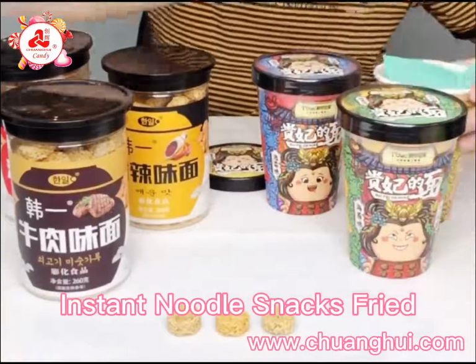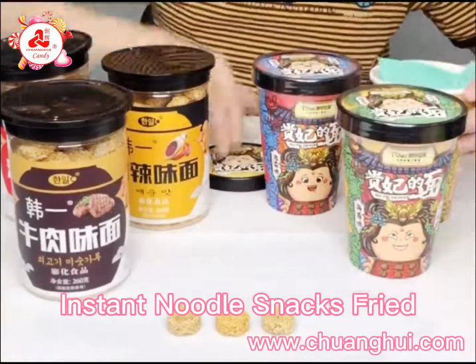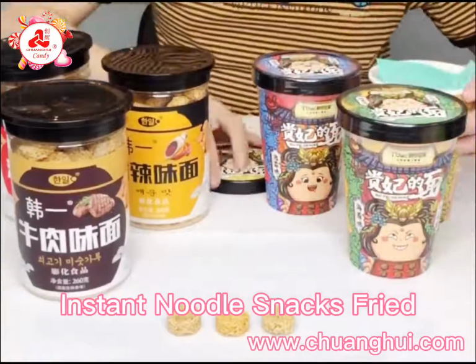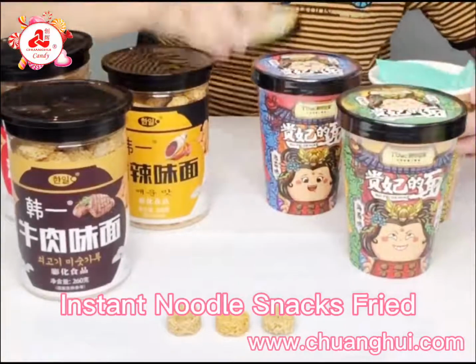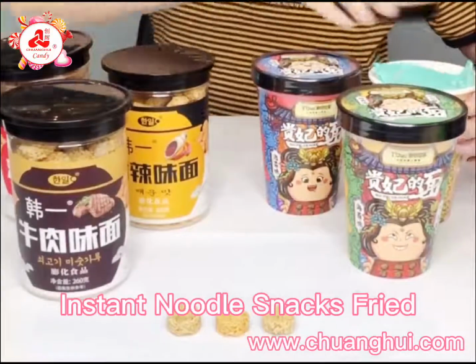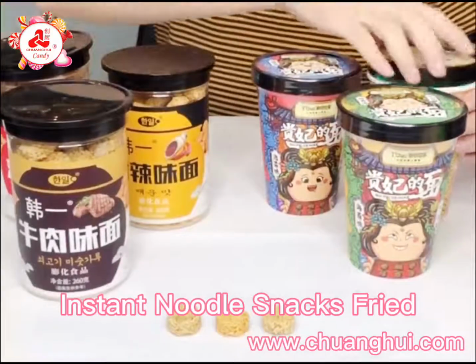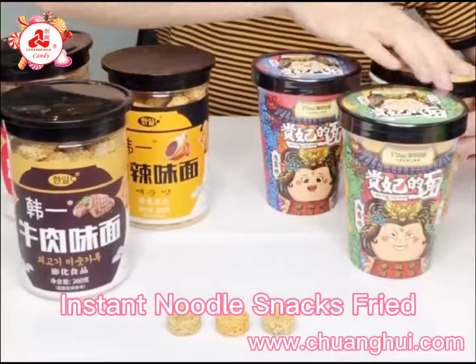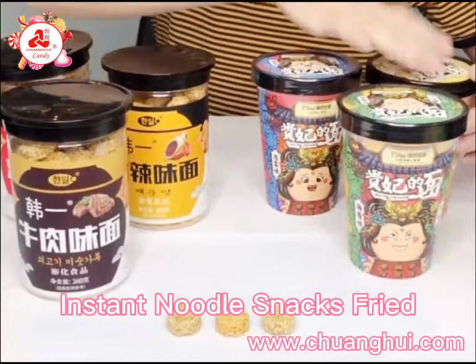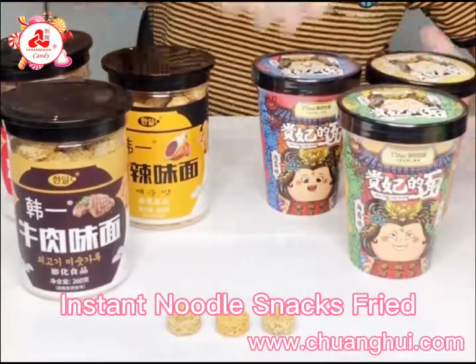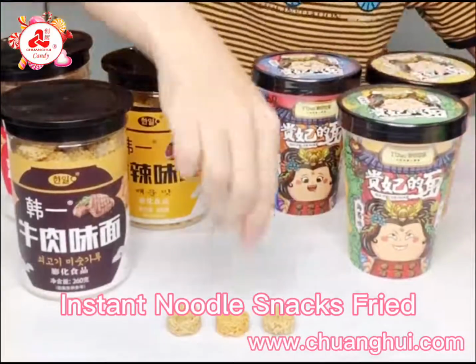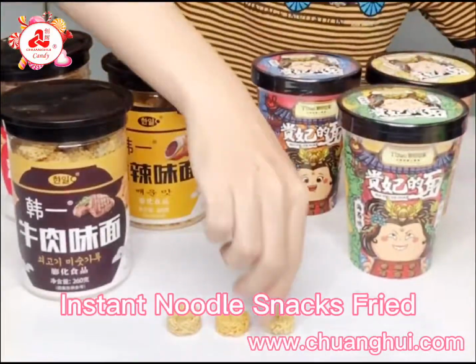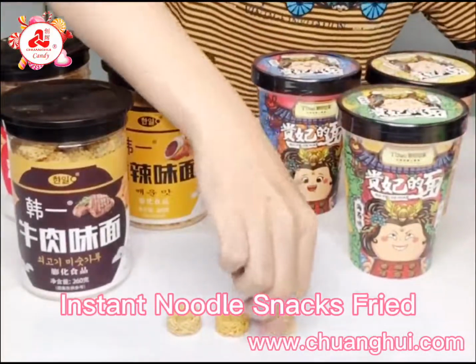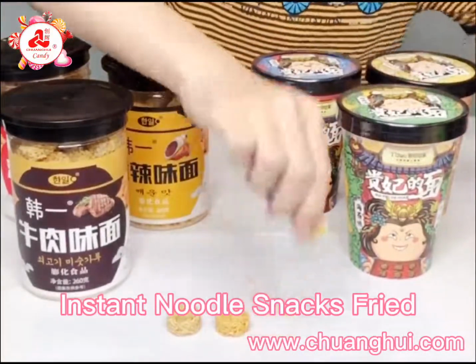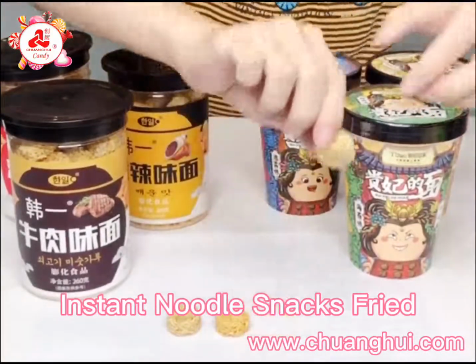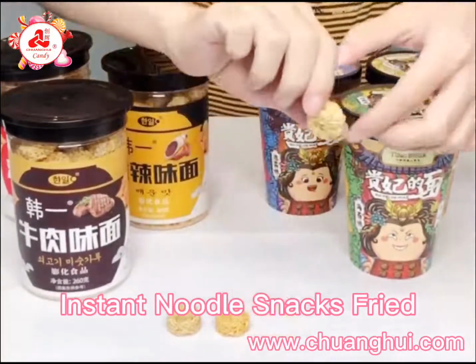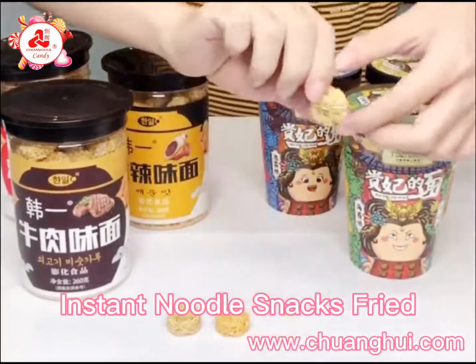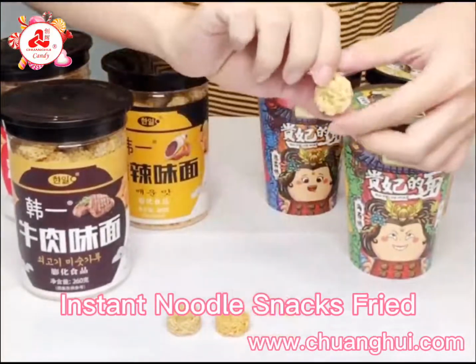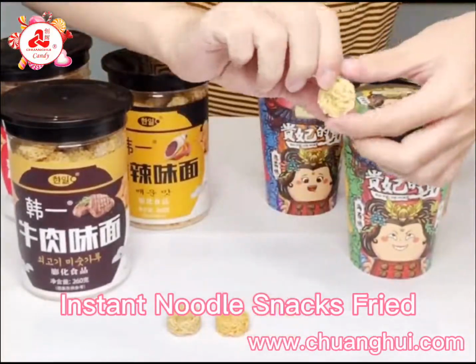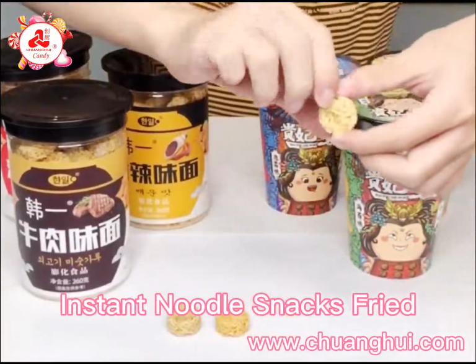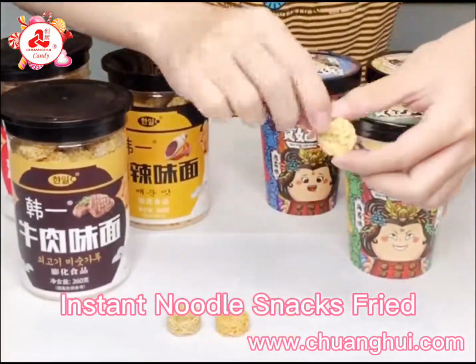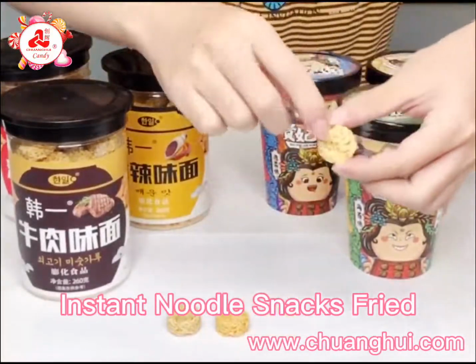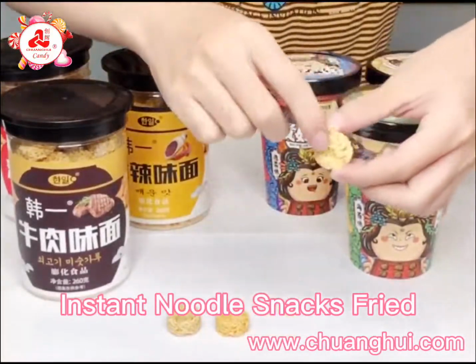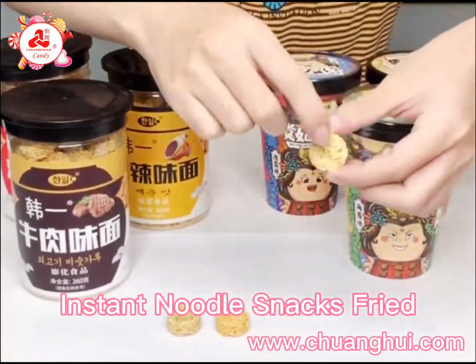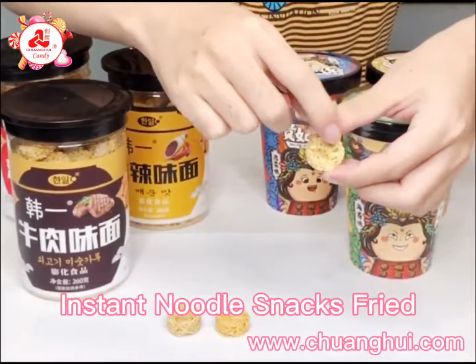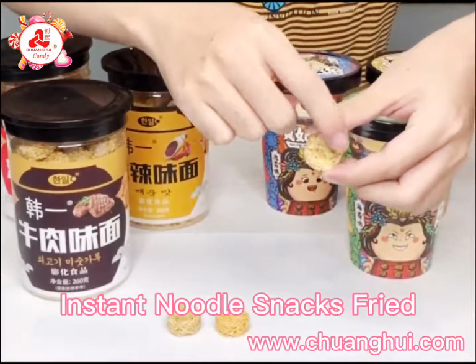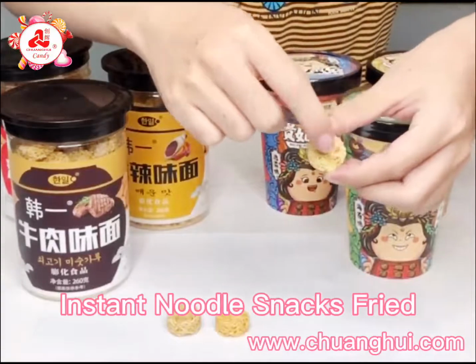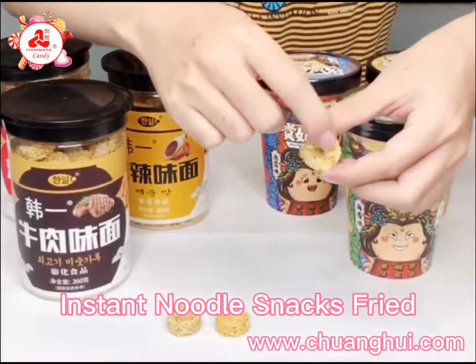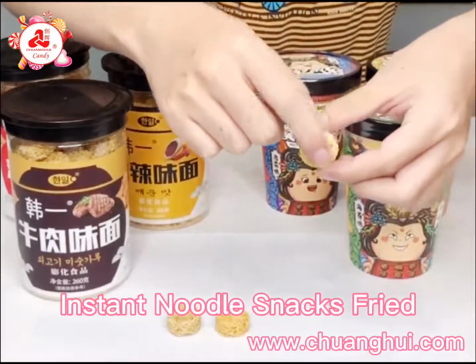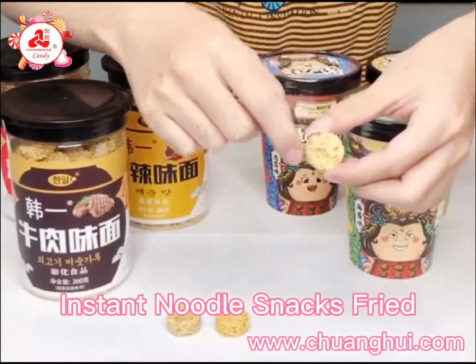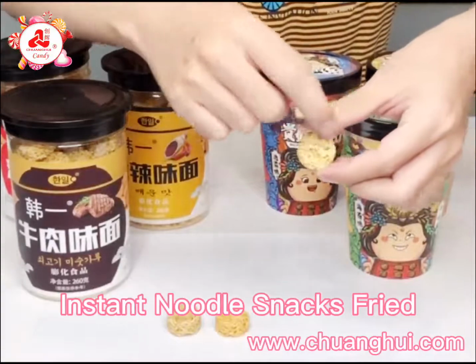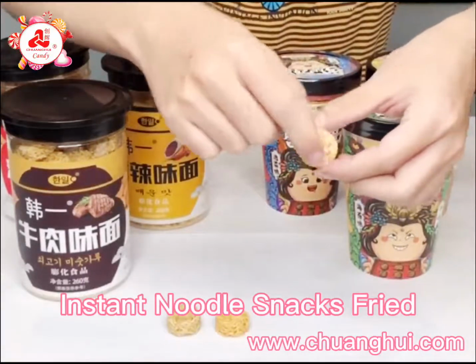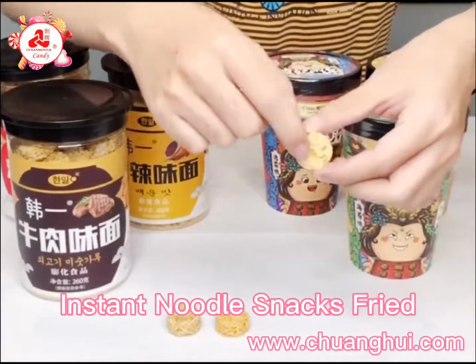Each piece is 2.5cm in size and weighs 3g per piece.